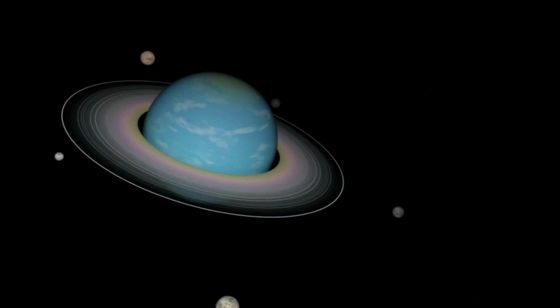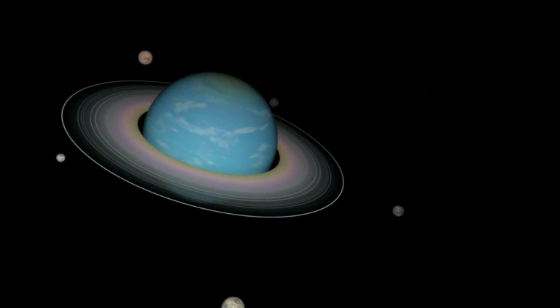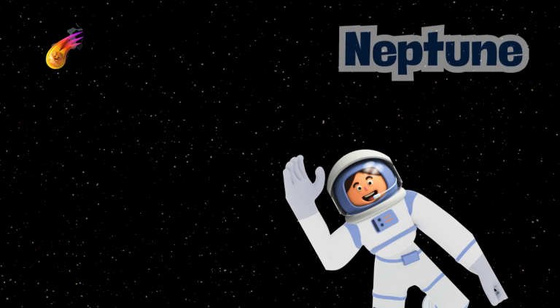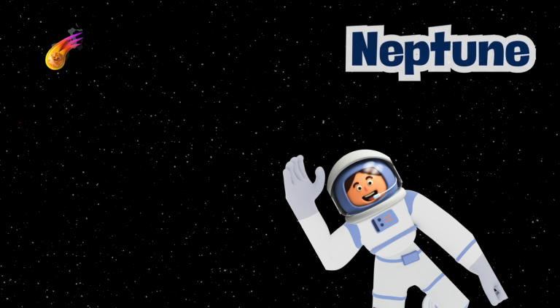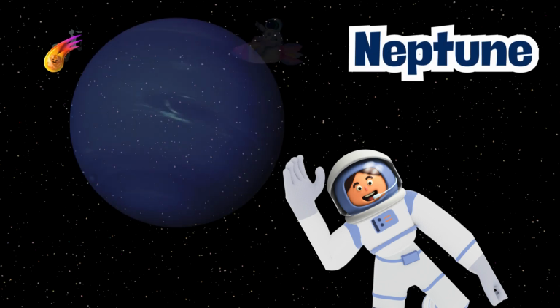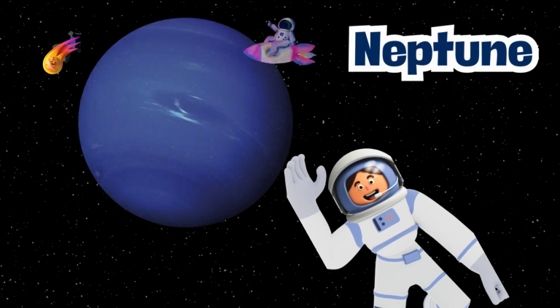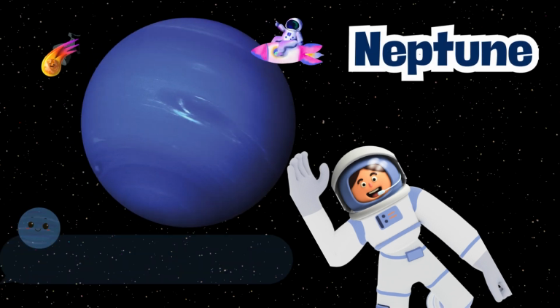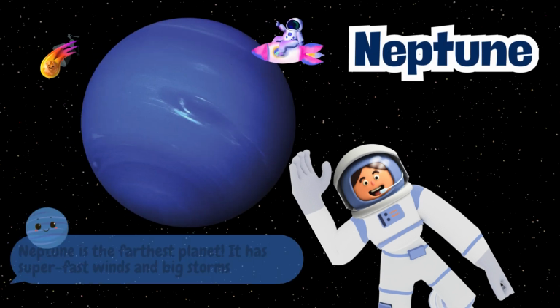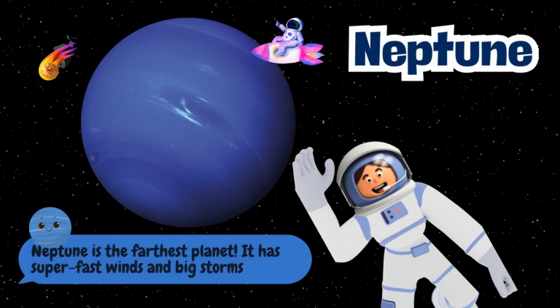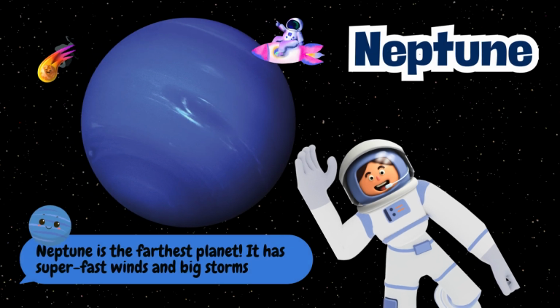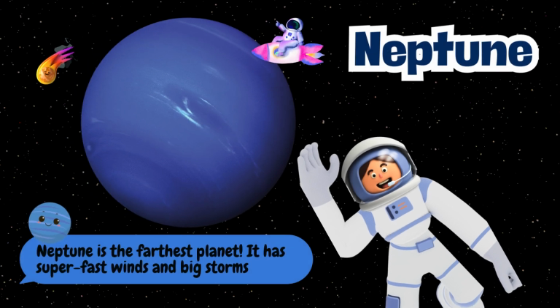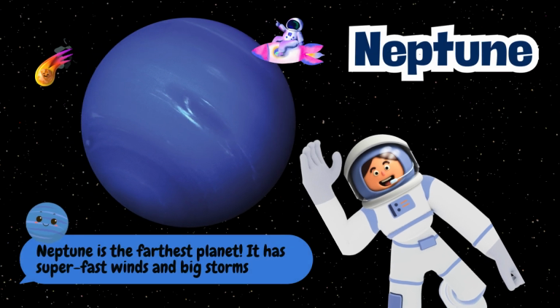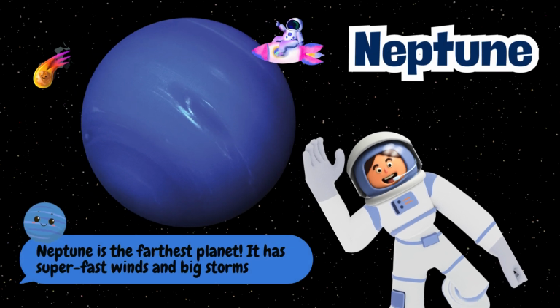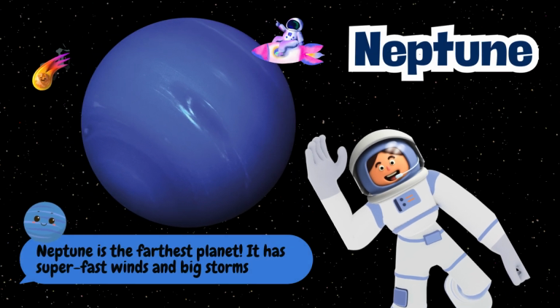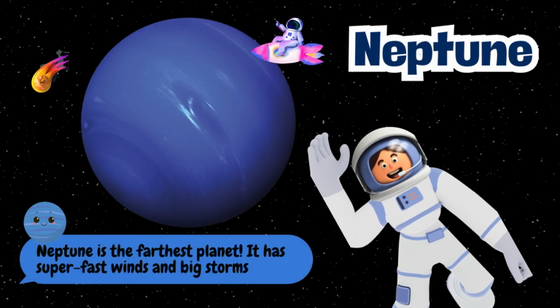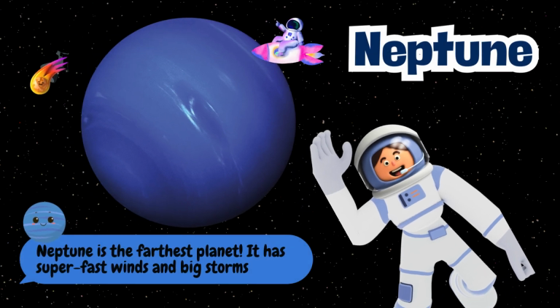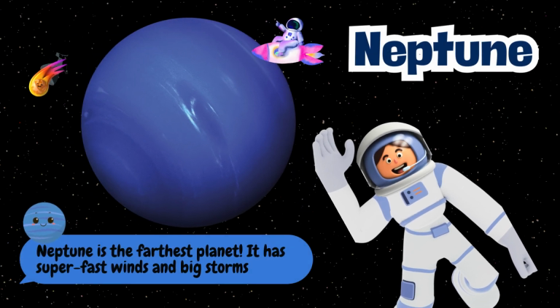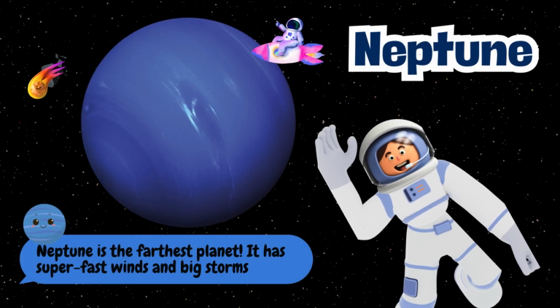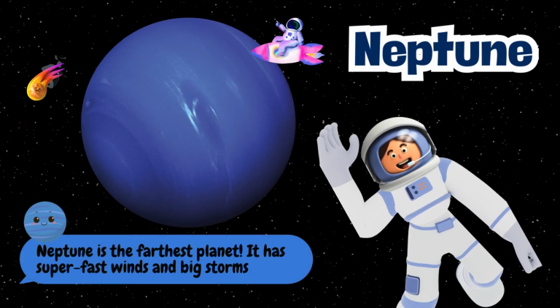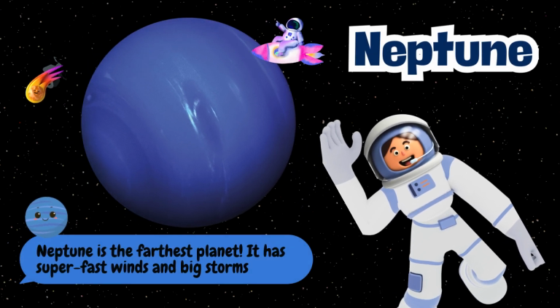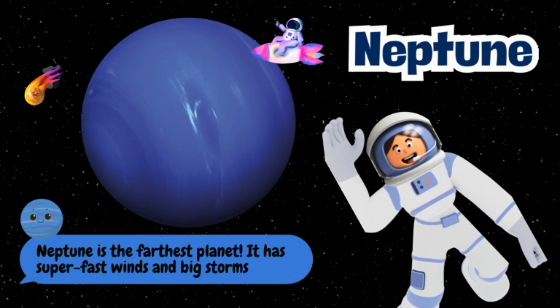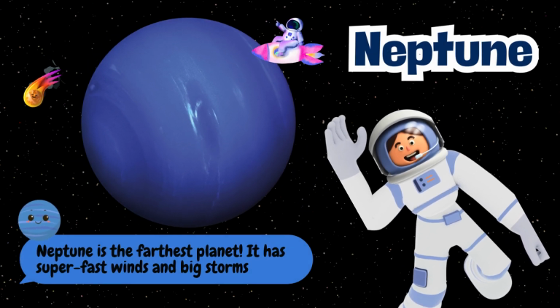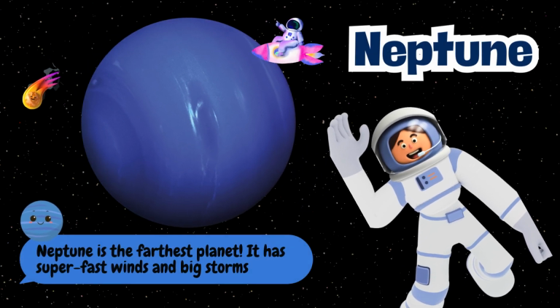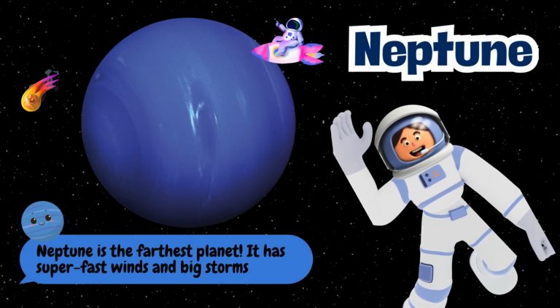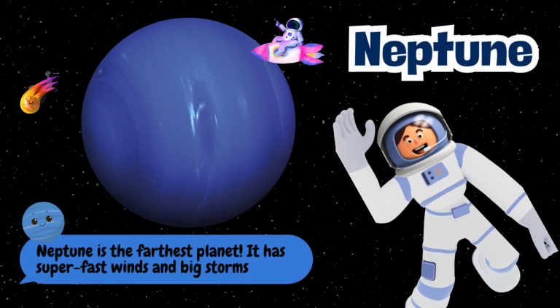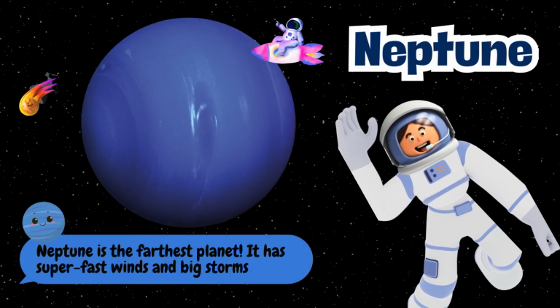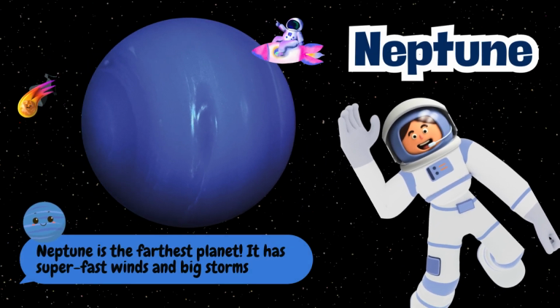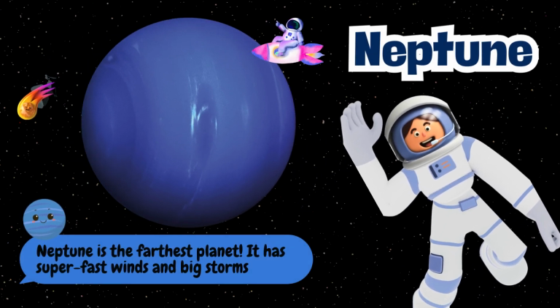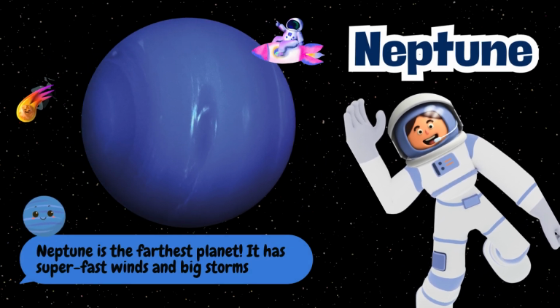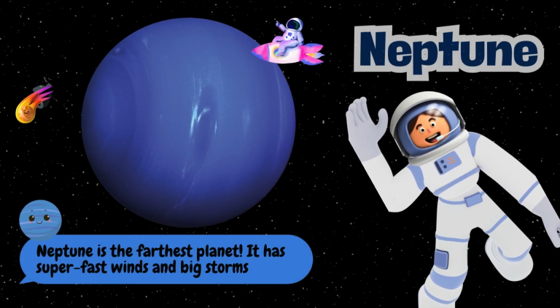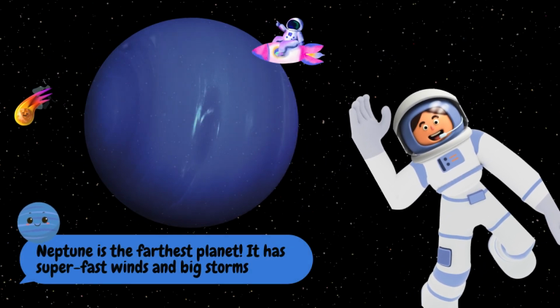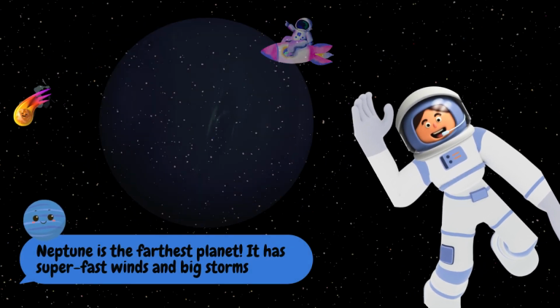Neptune is the farthest planet. It has super-fast winds and big storms.